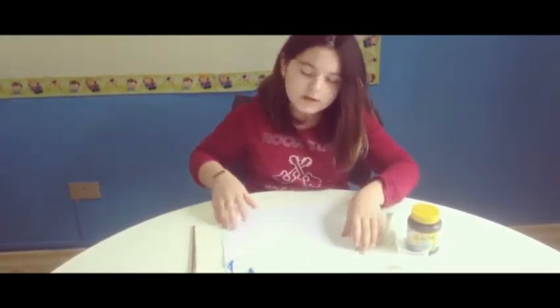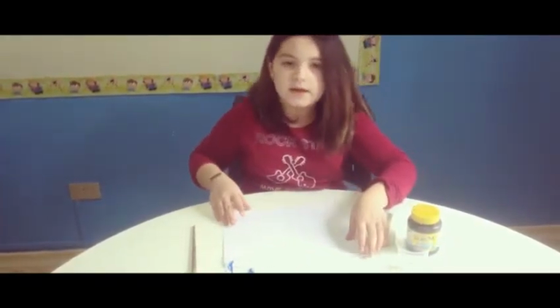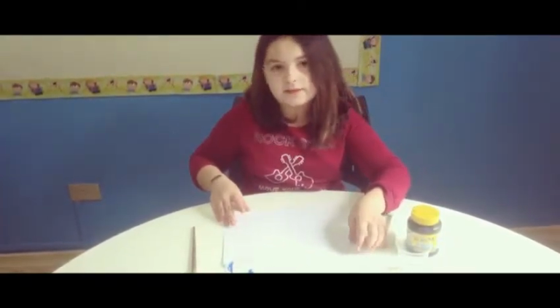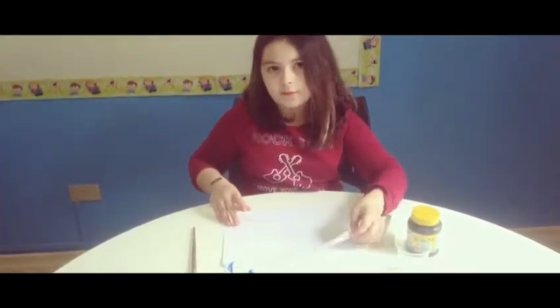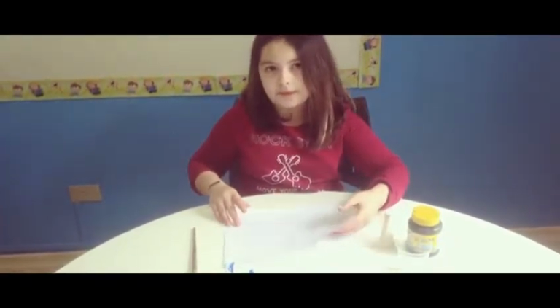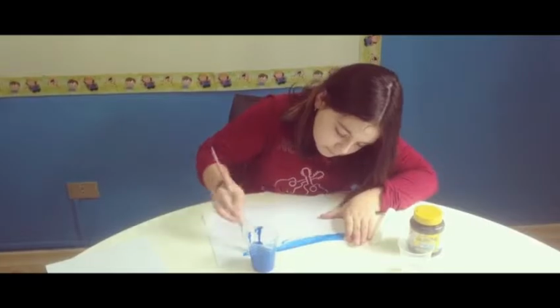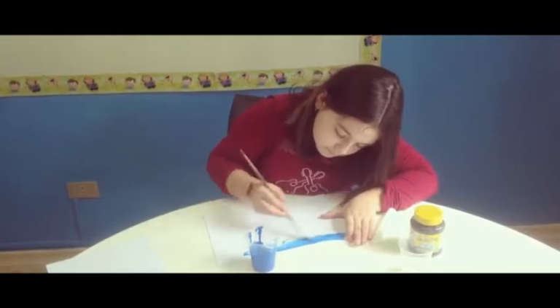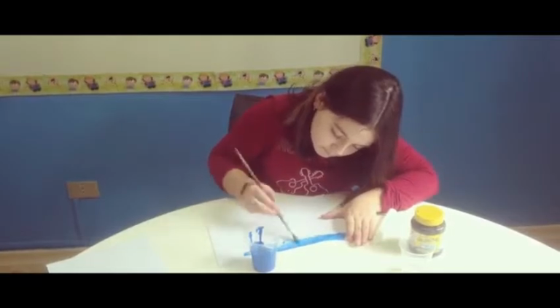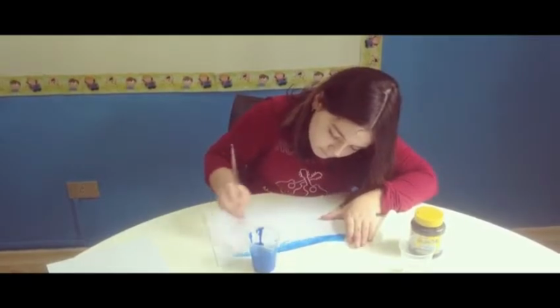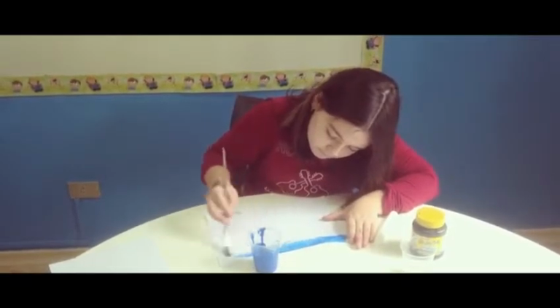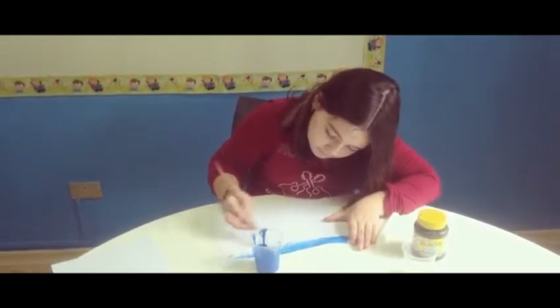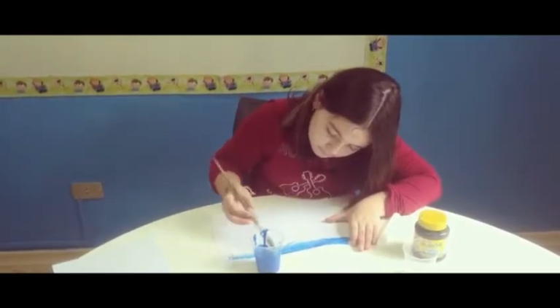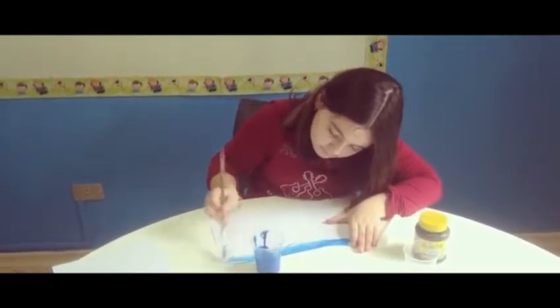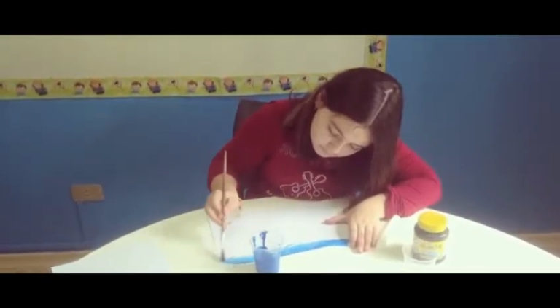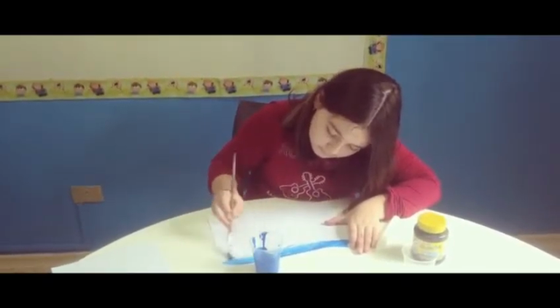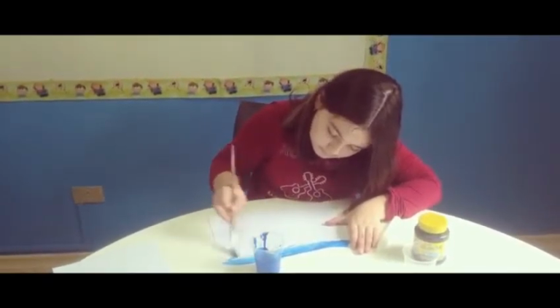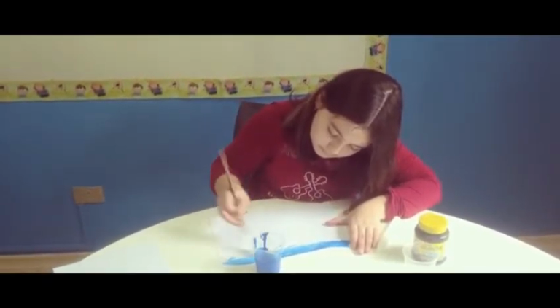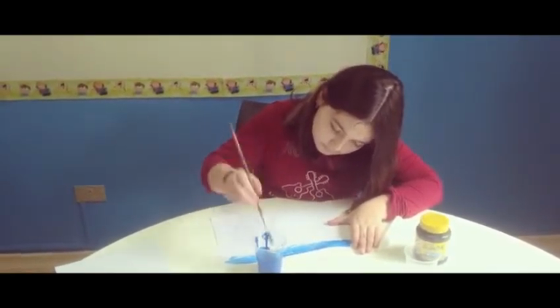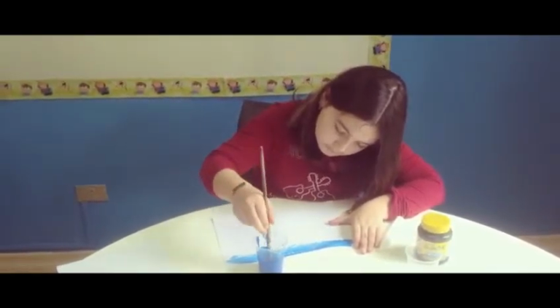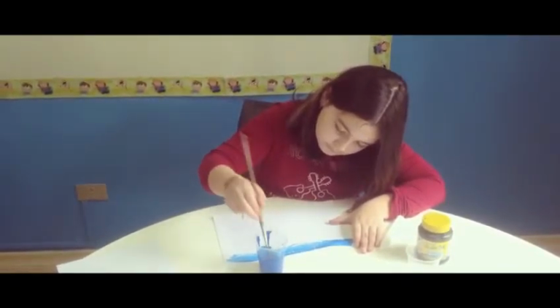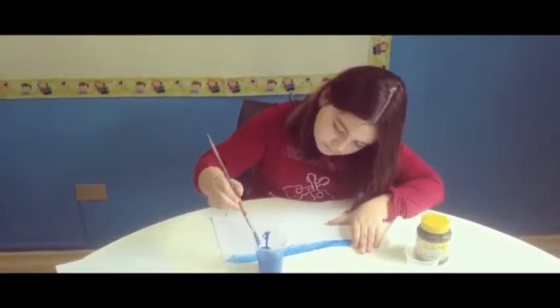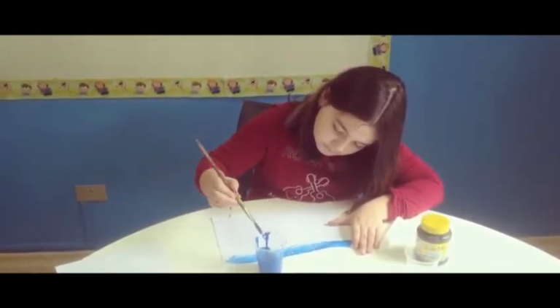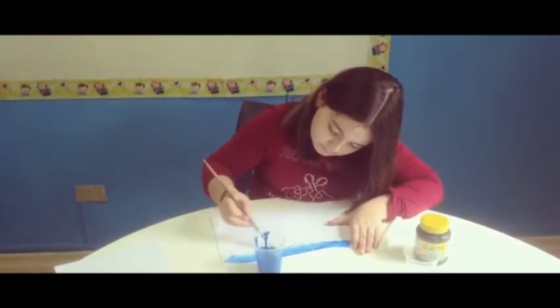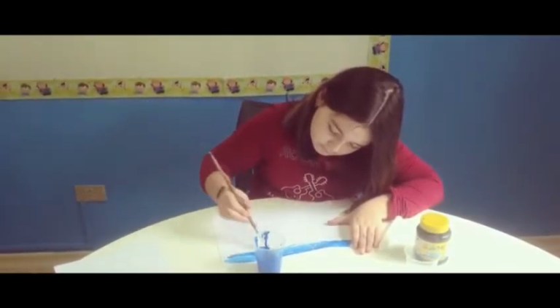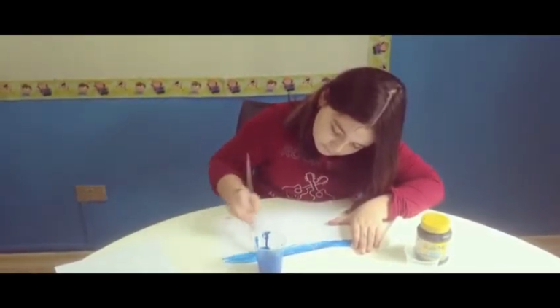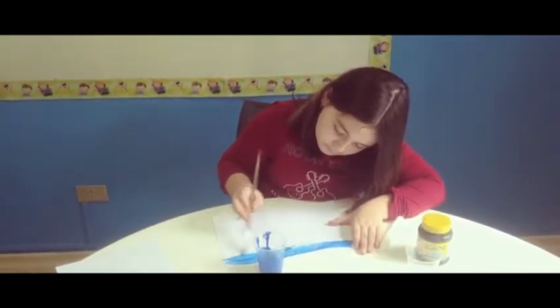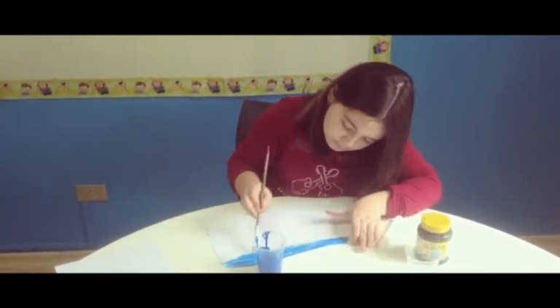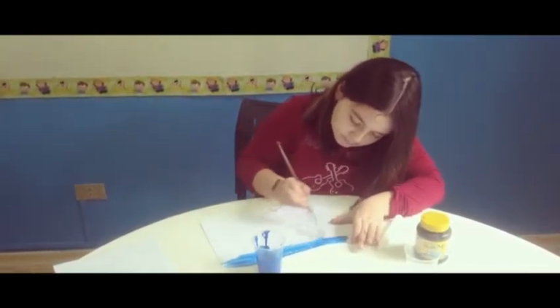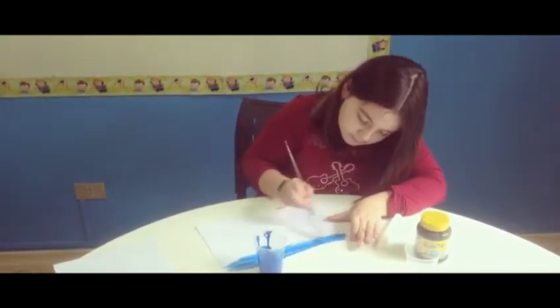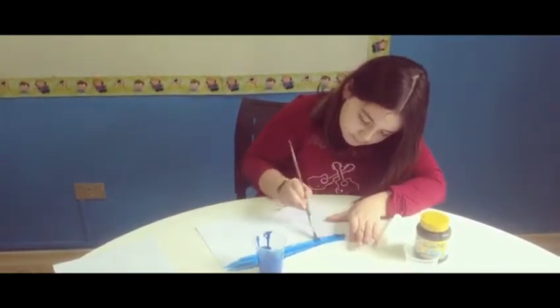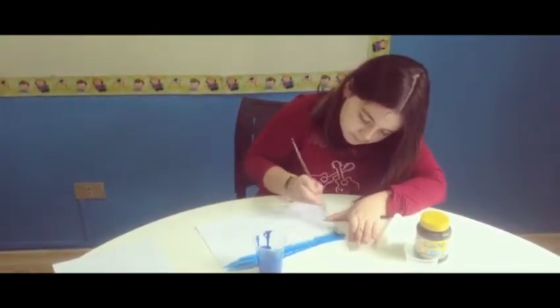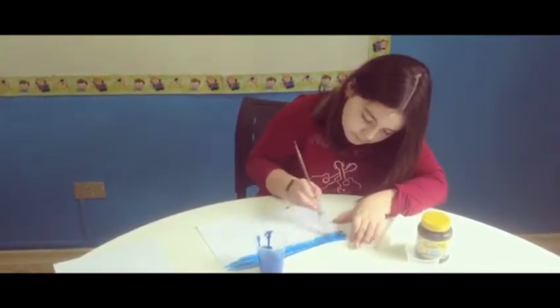And now, pass the paint over the page to reveal our secret message. Just wait, ok?